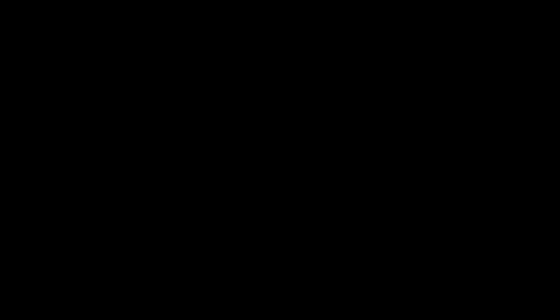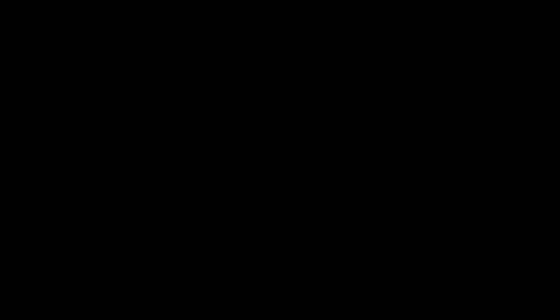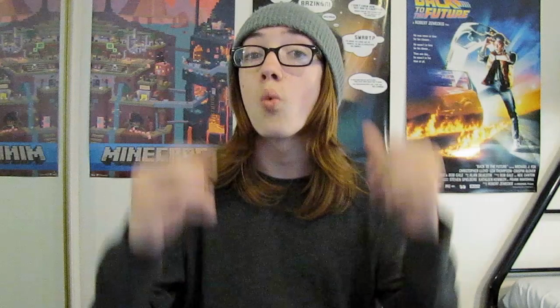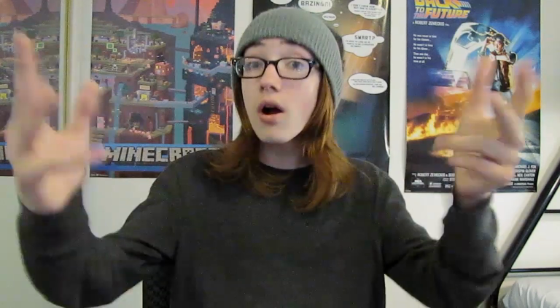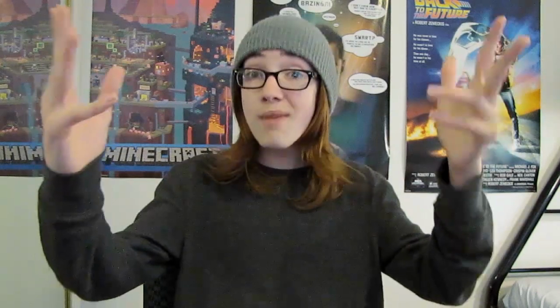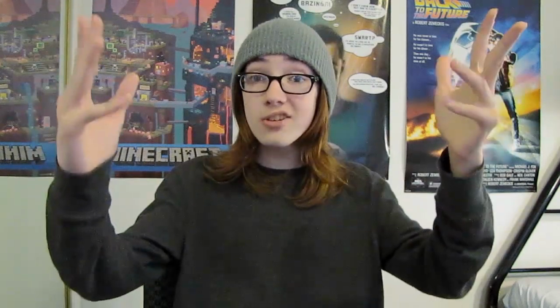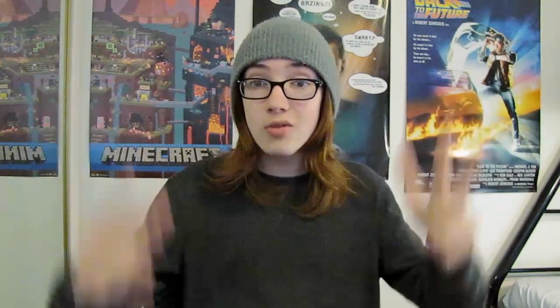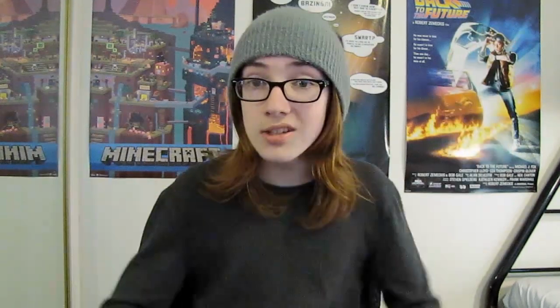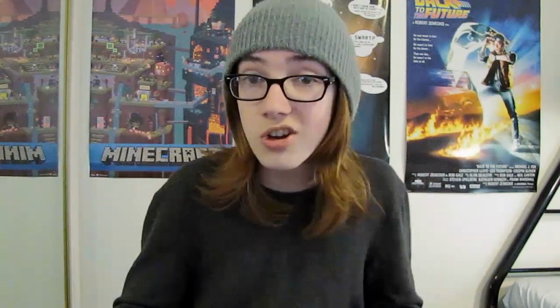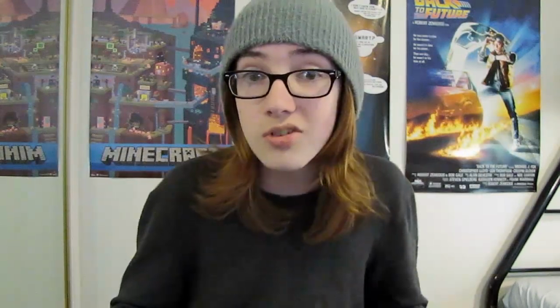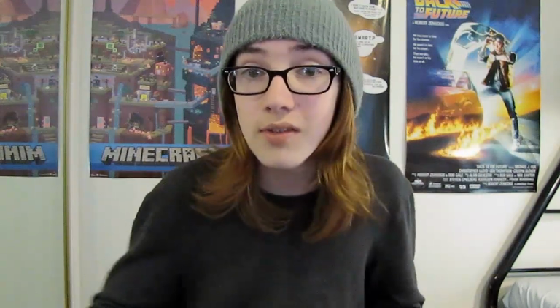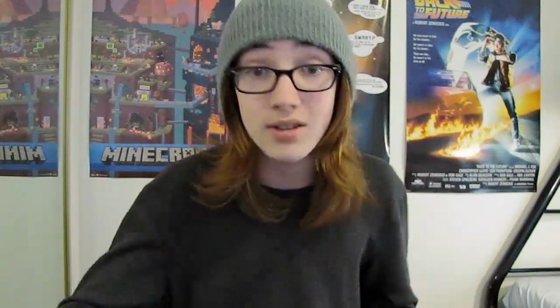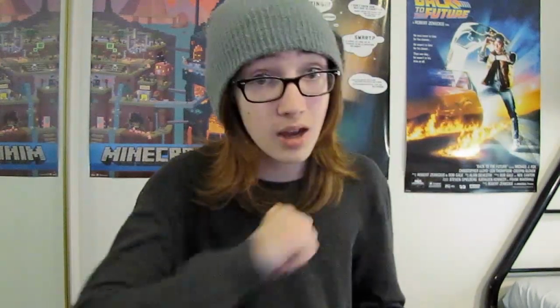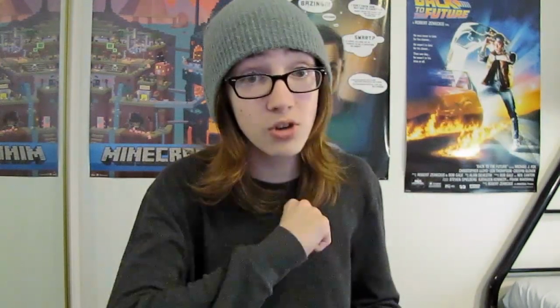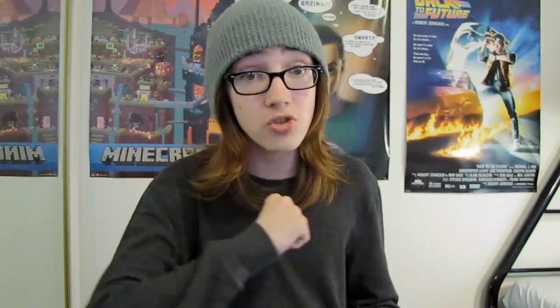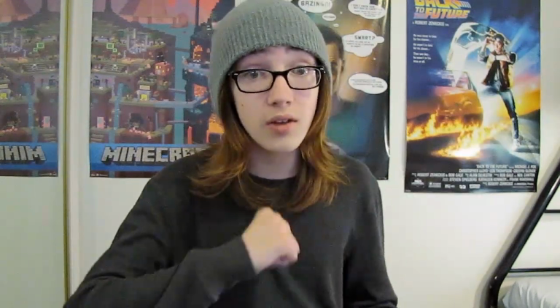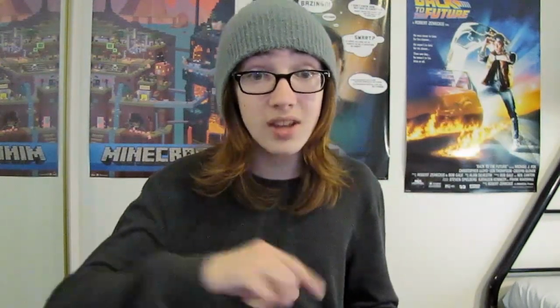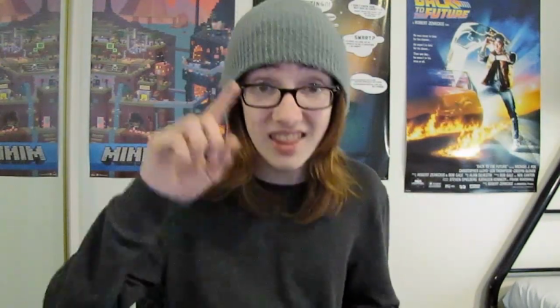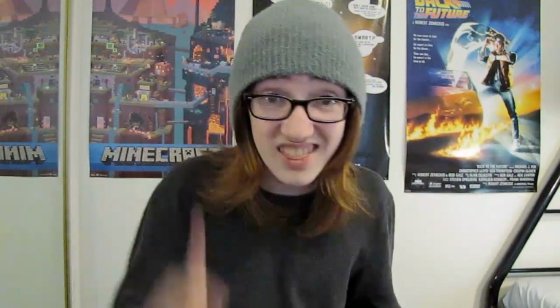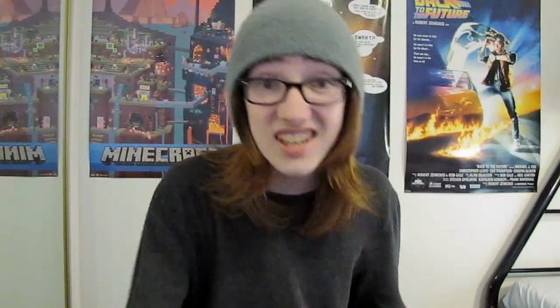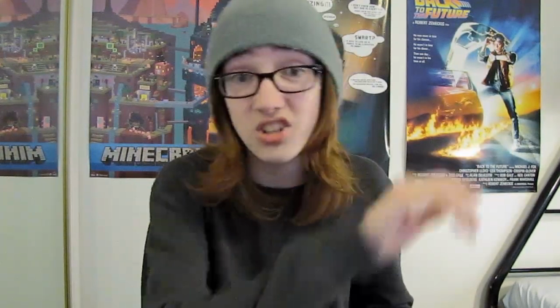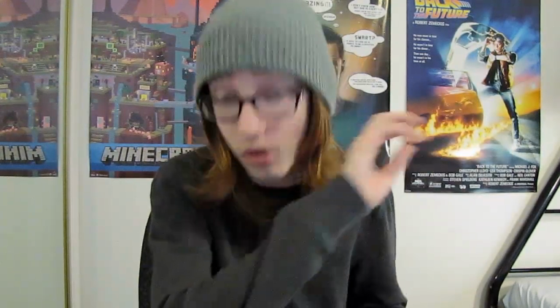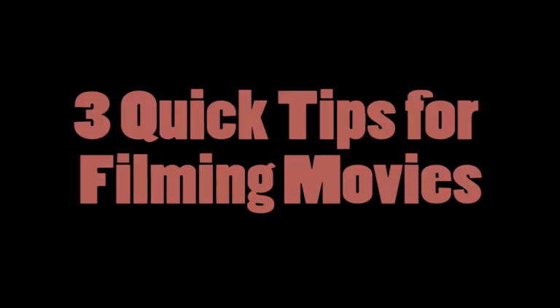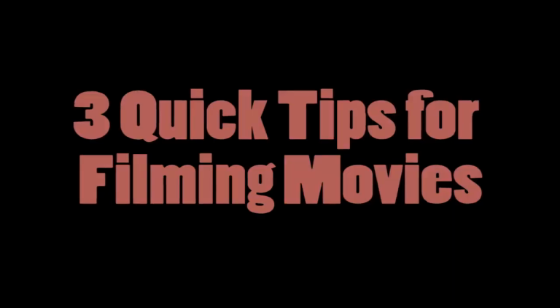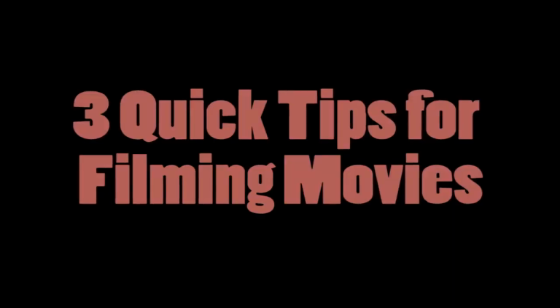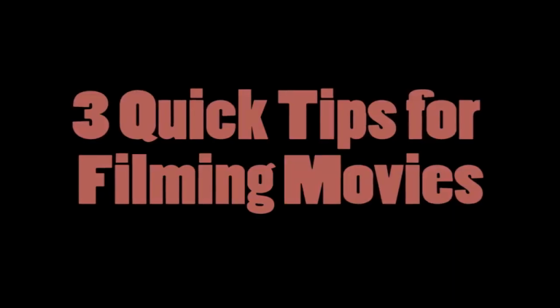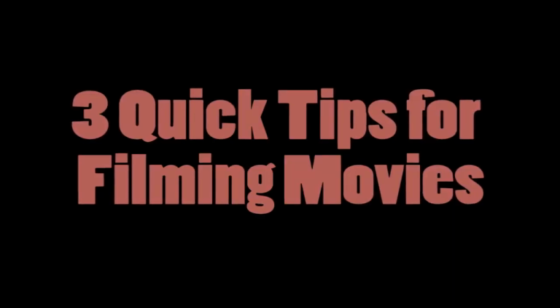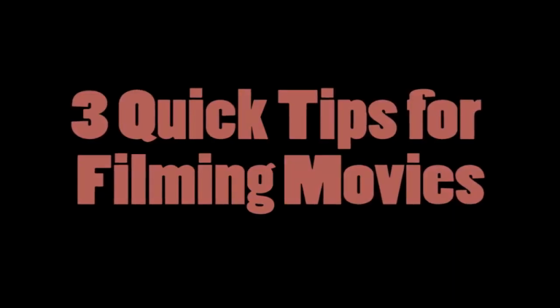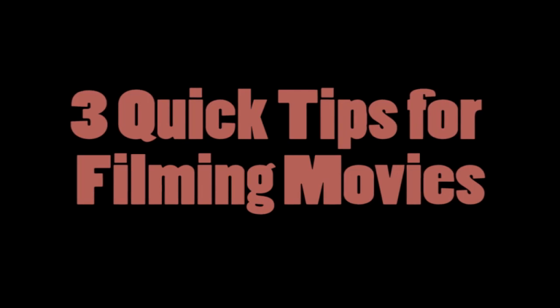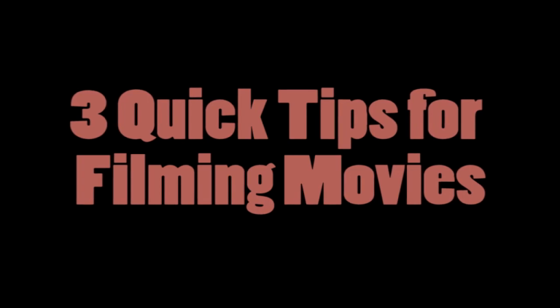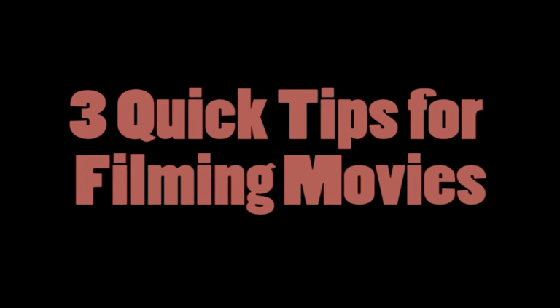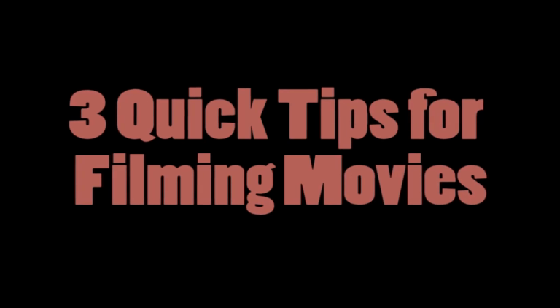Welcome back to the Crazy Josh Craveys. I'm Josh Cravey and these are three quick tips for filming movies.